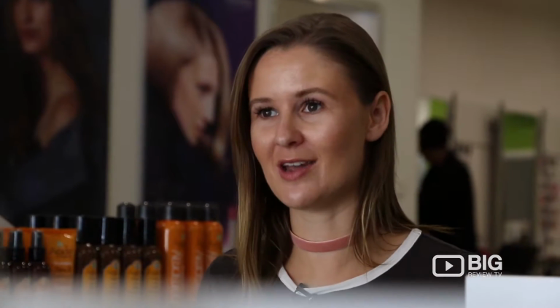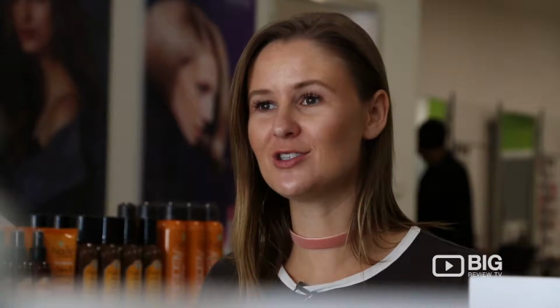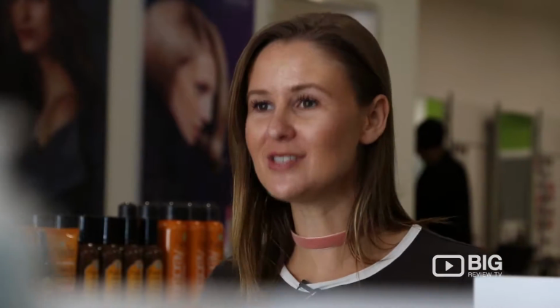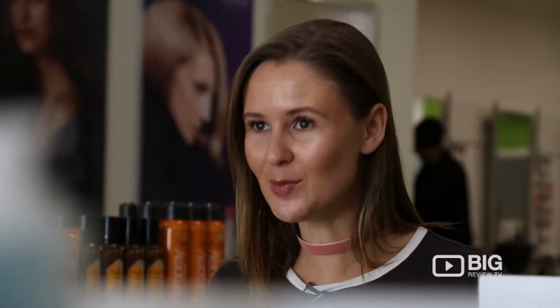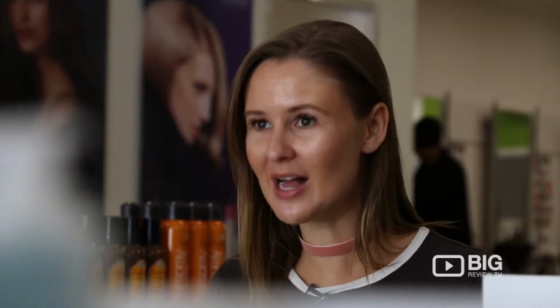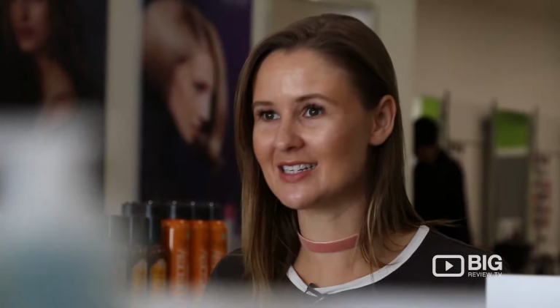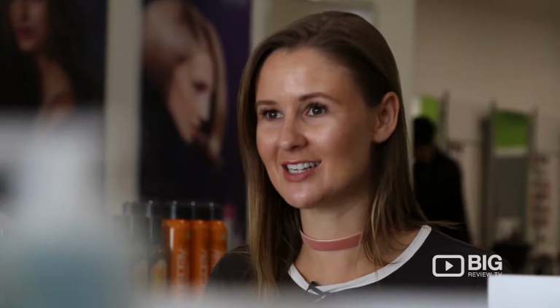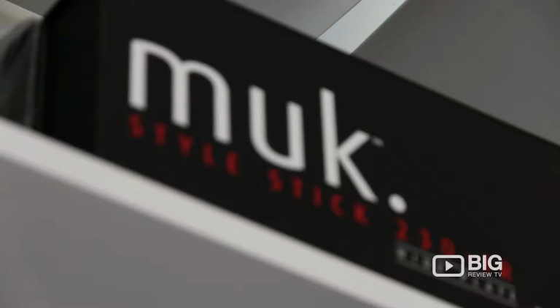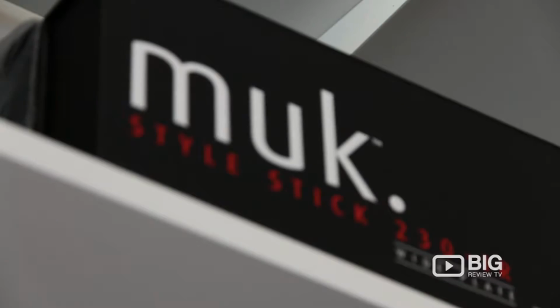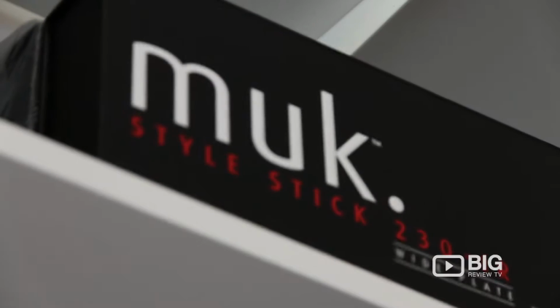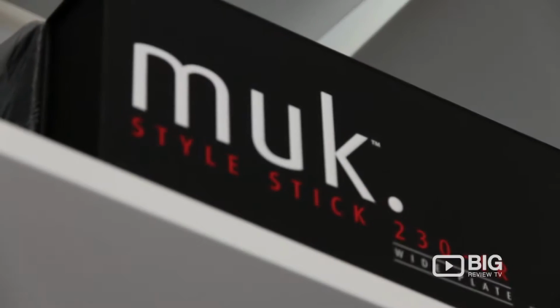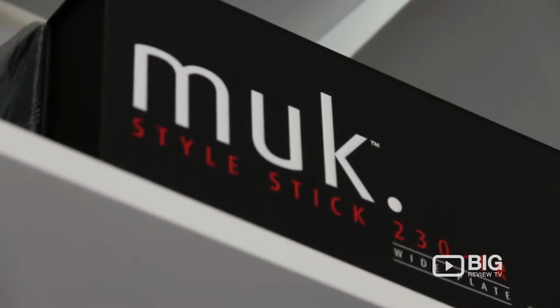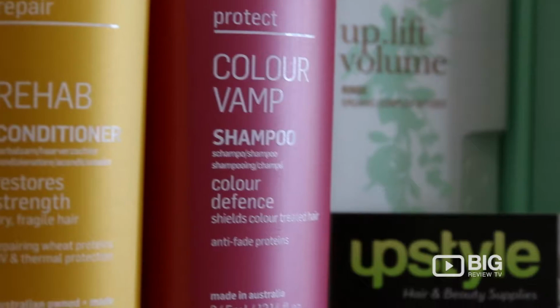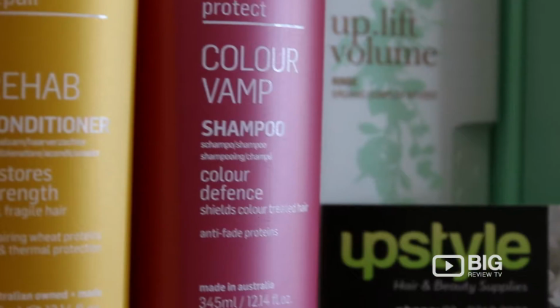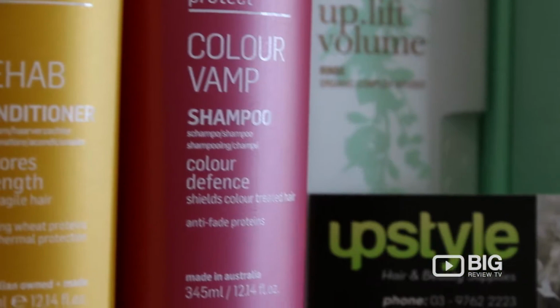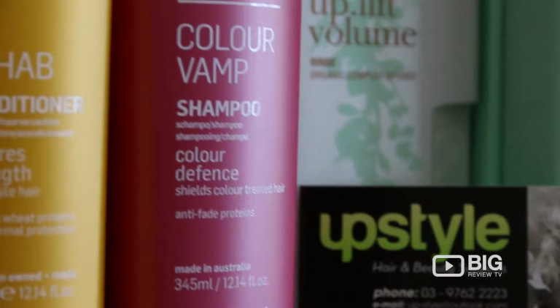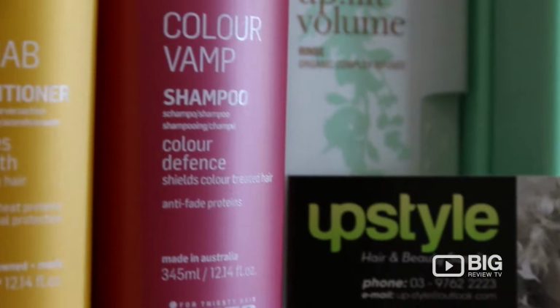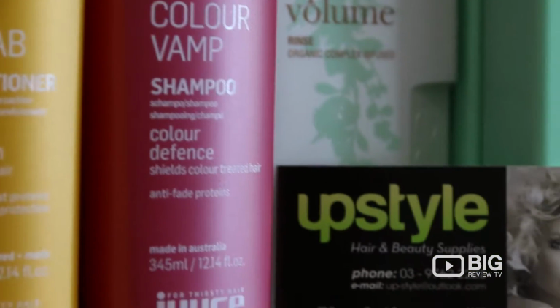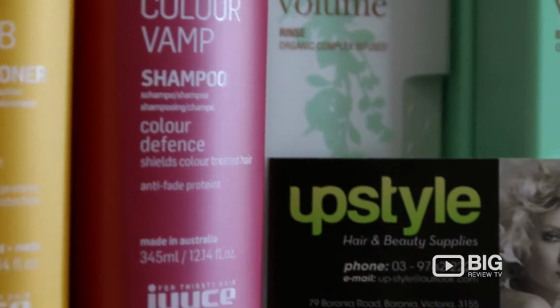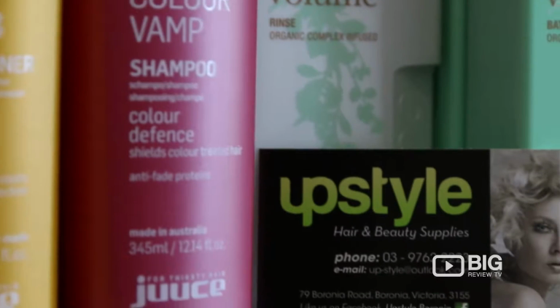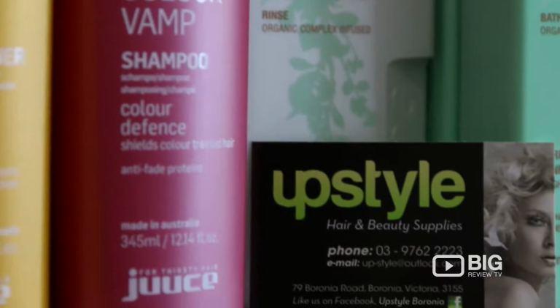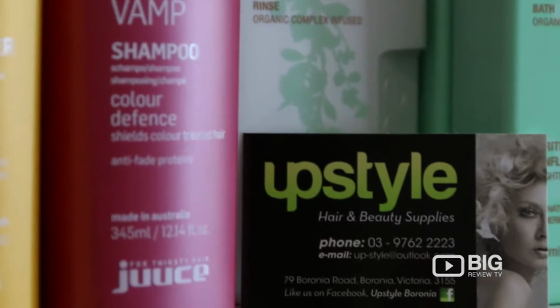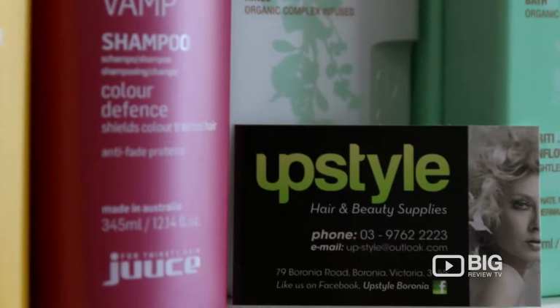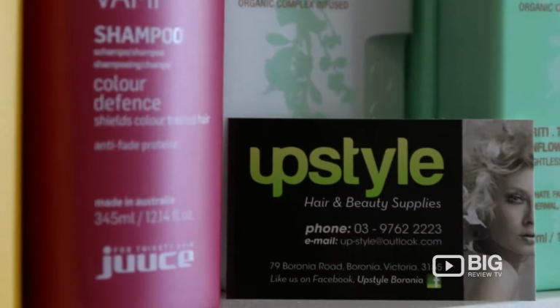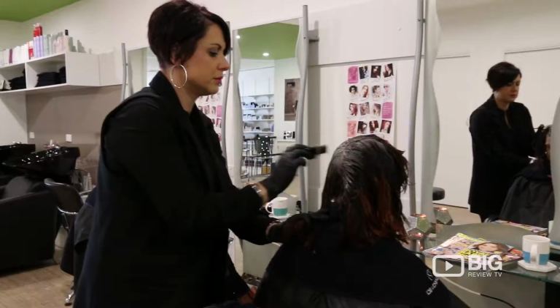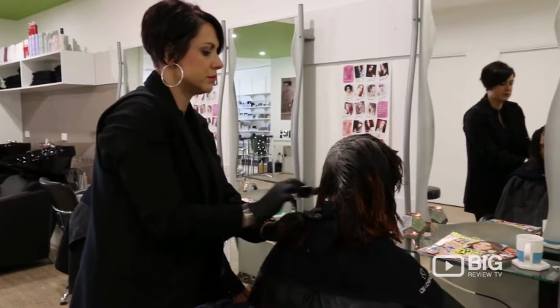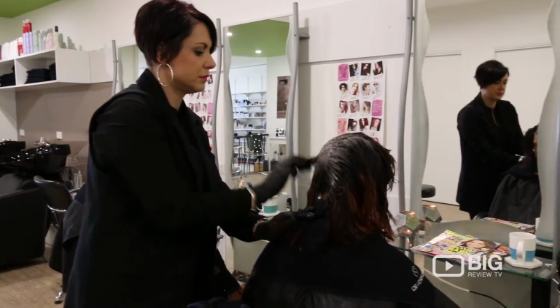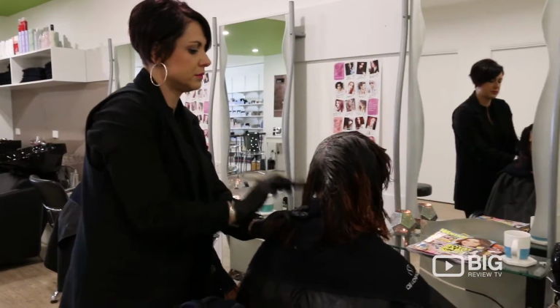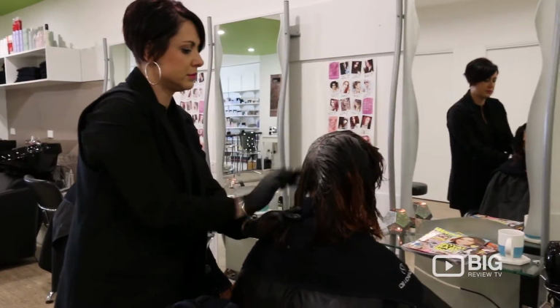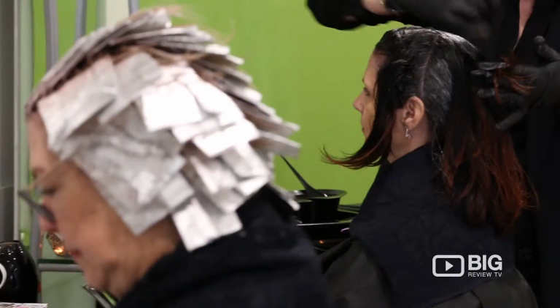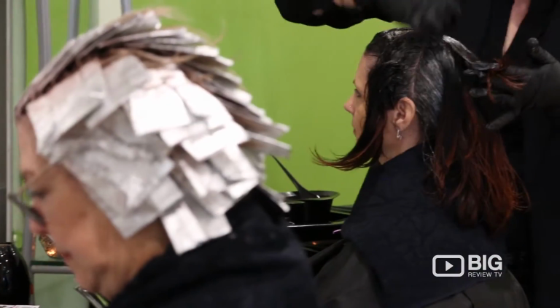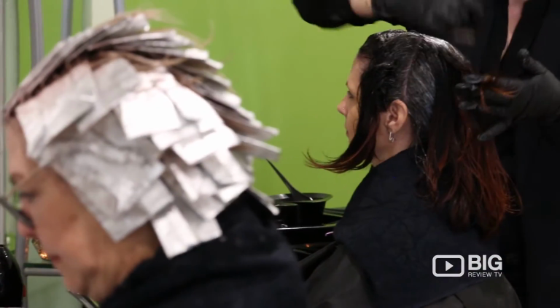They also double as a salon where you can come, get a cut, colour, blow-dry — the works.